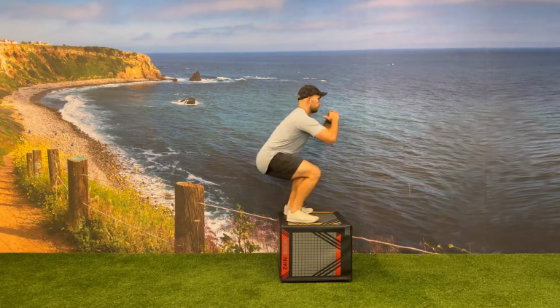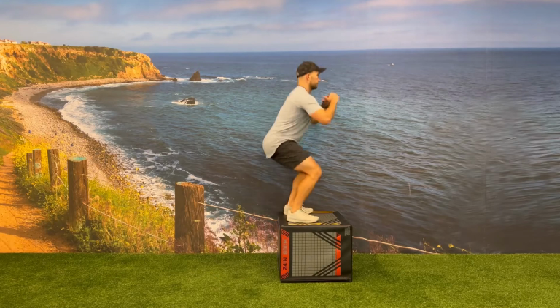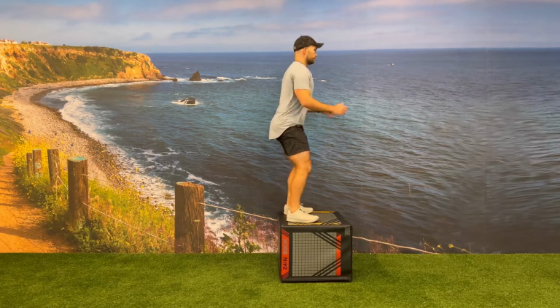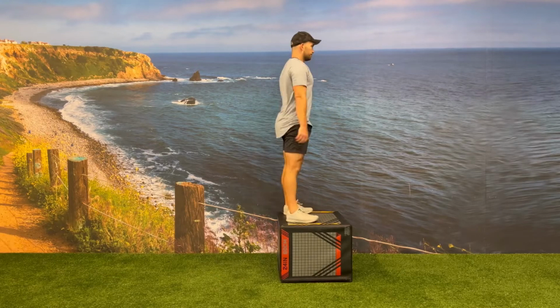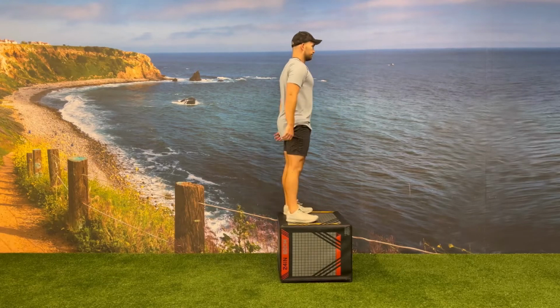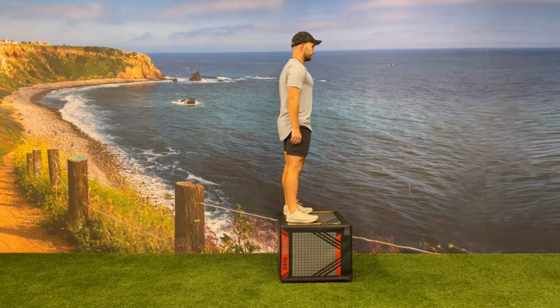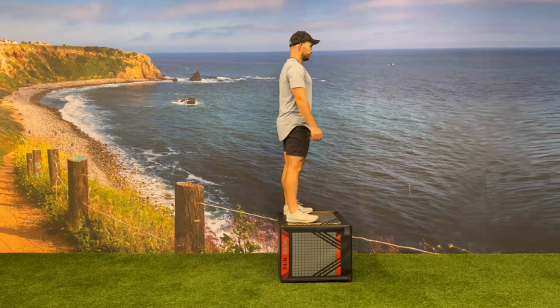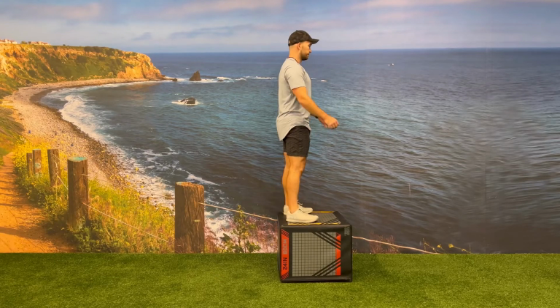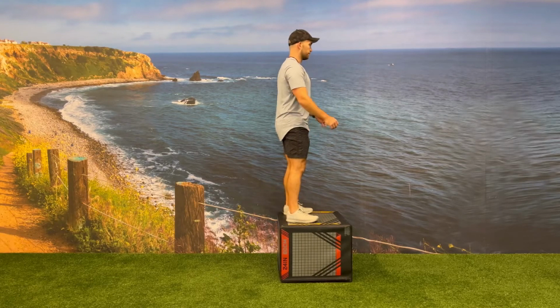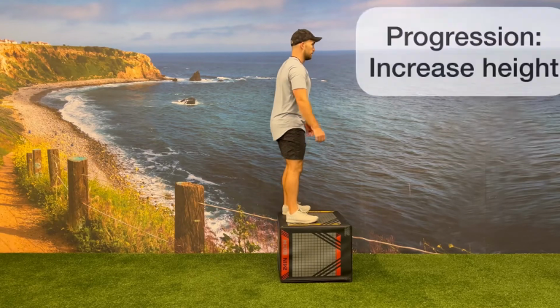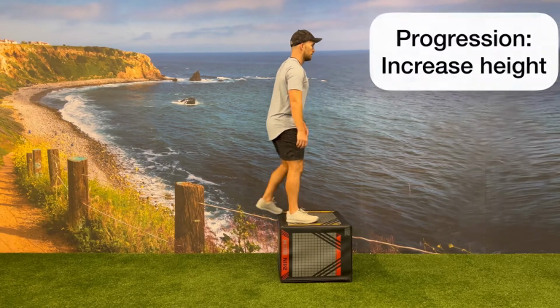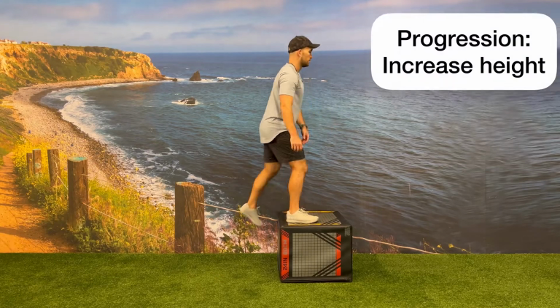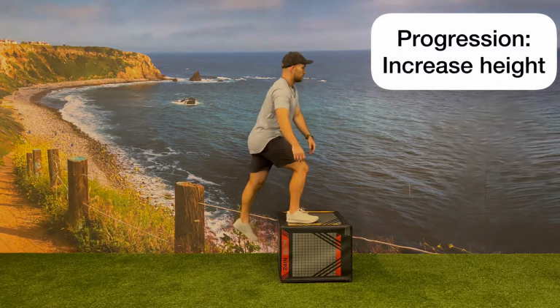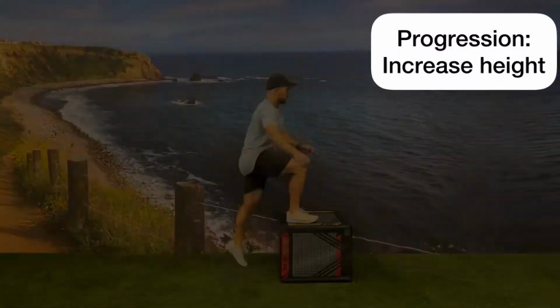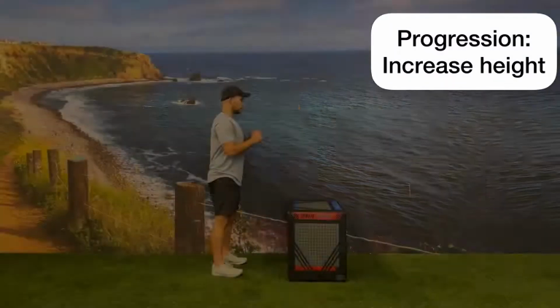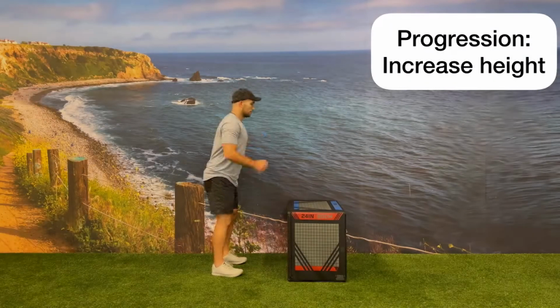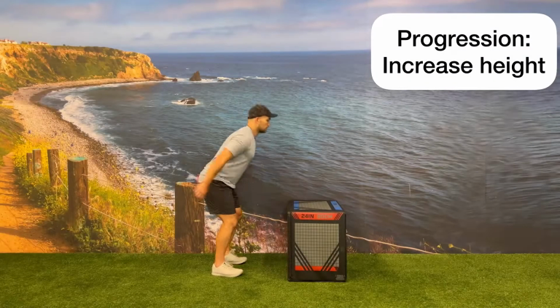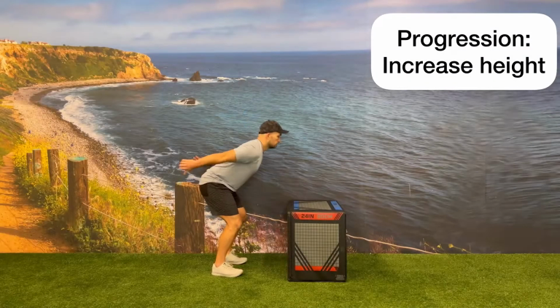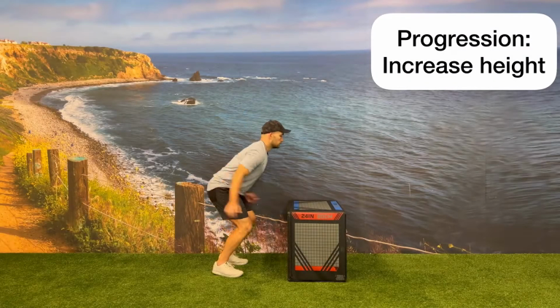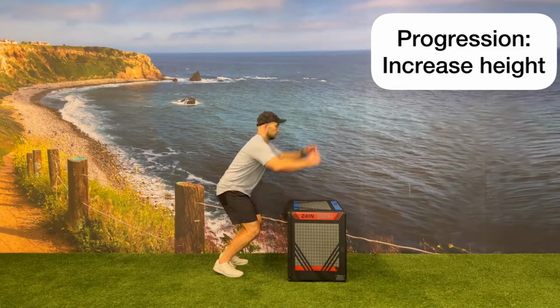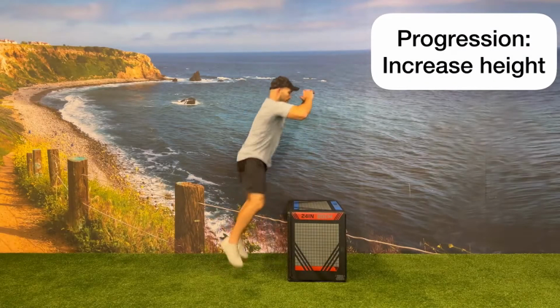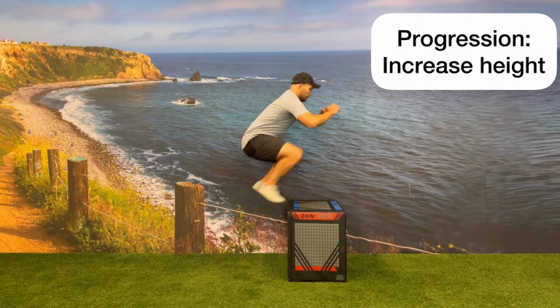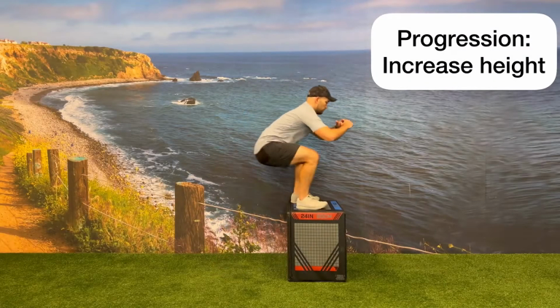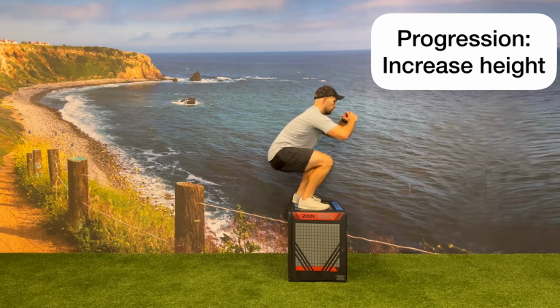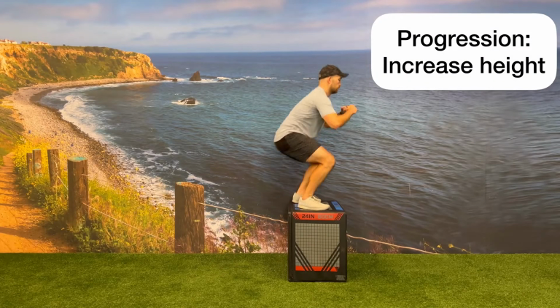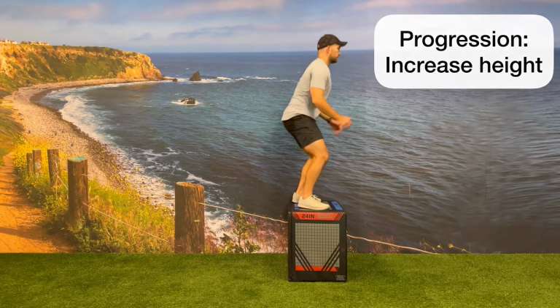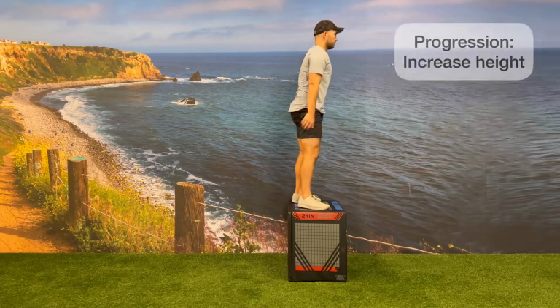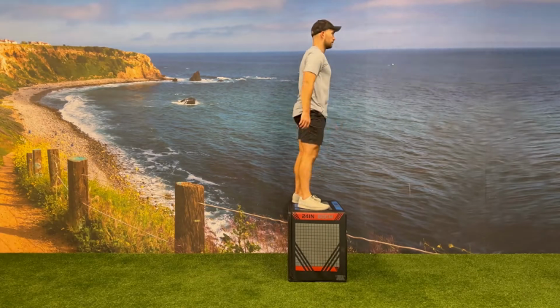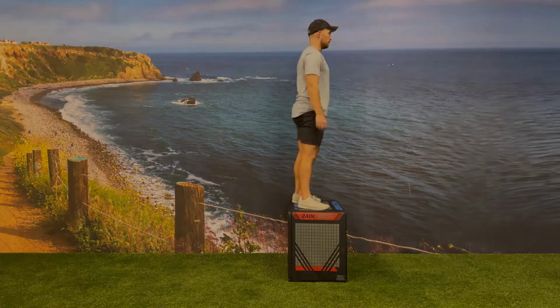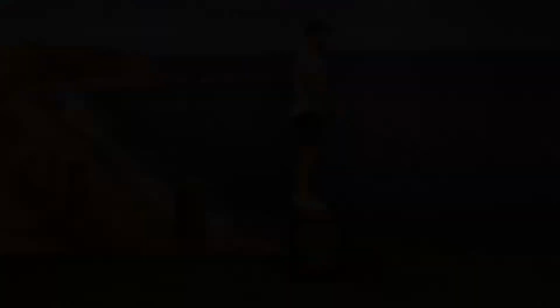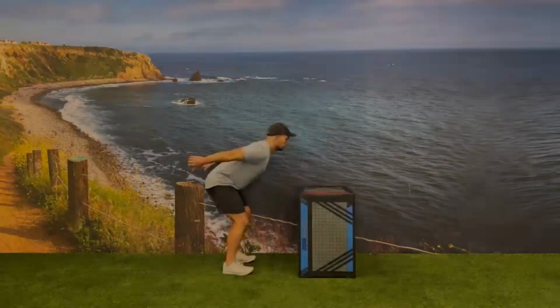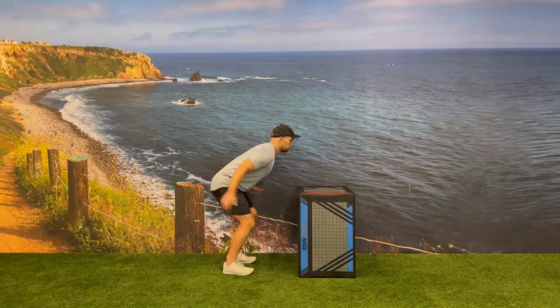You can progress this exercise by flipping the box to a 24-inch or a 30-inch height.